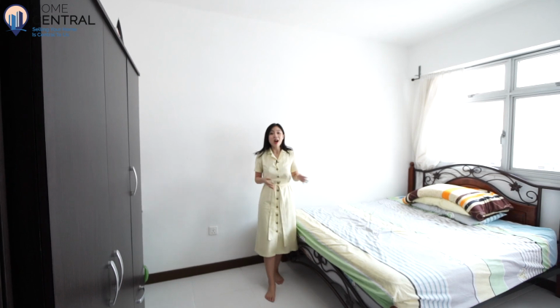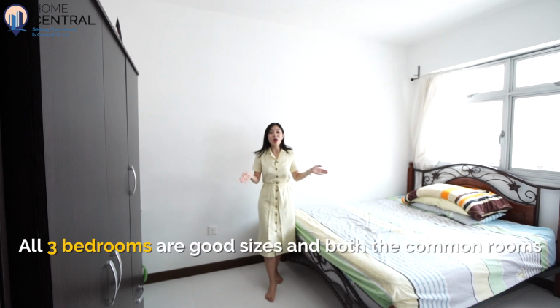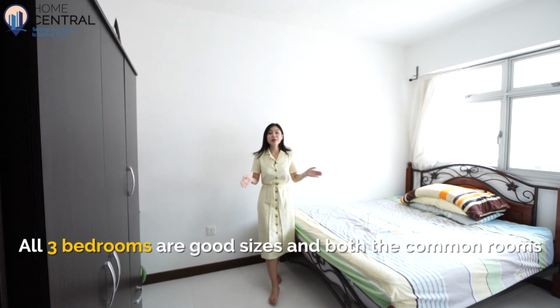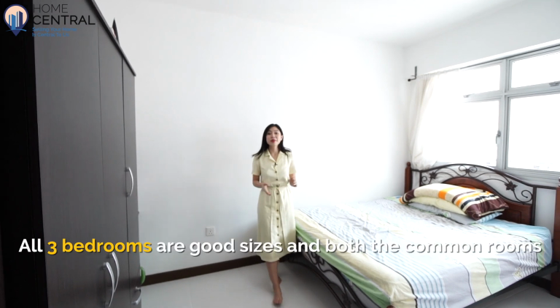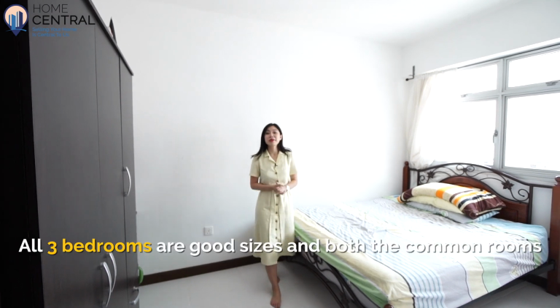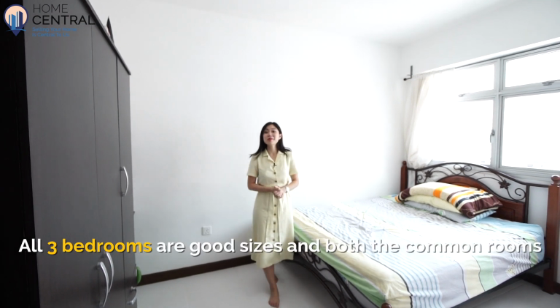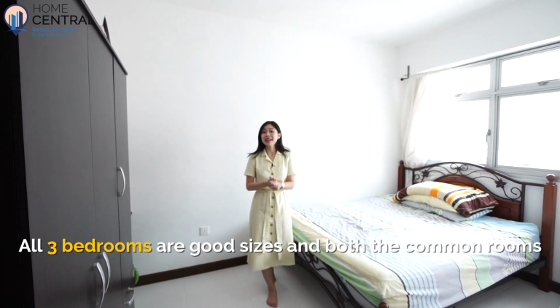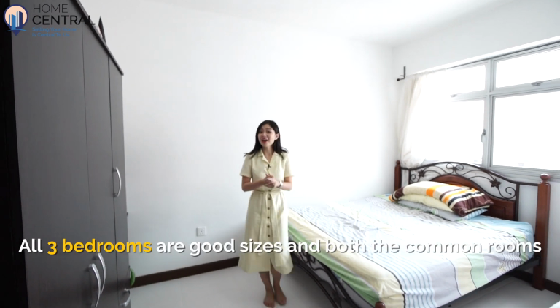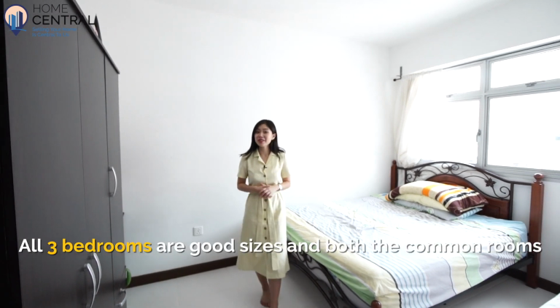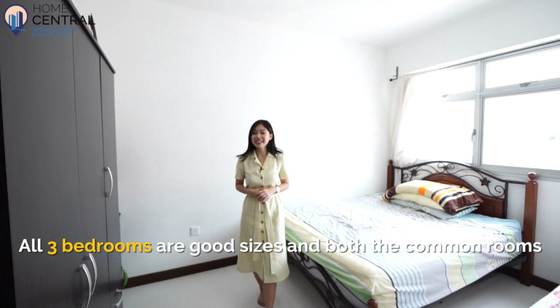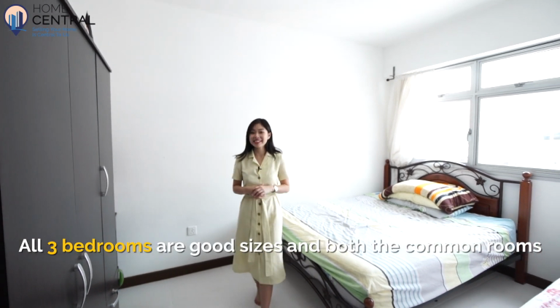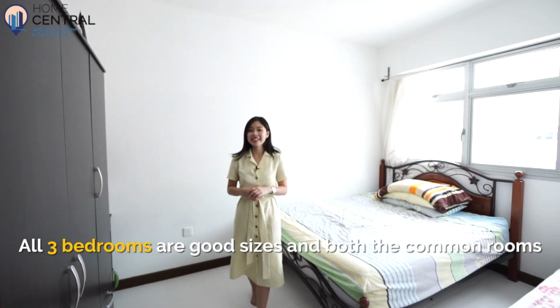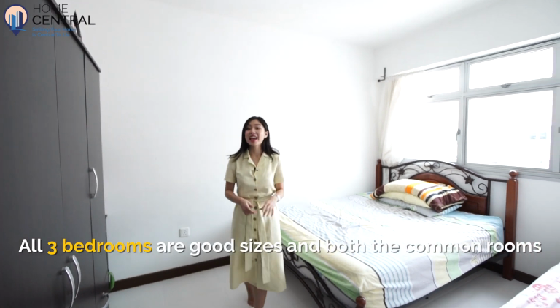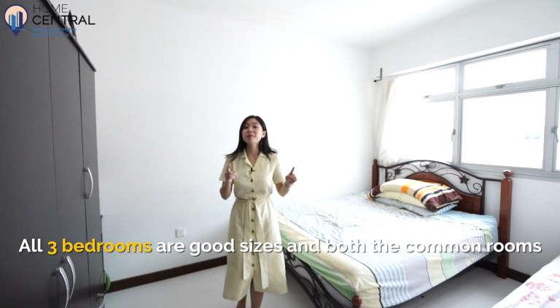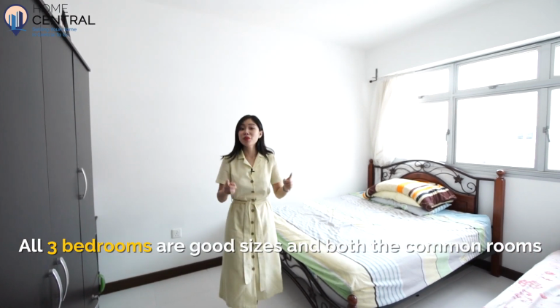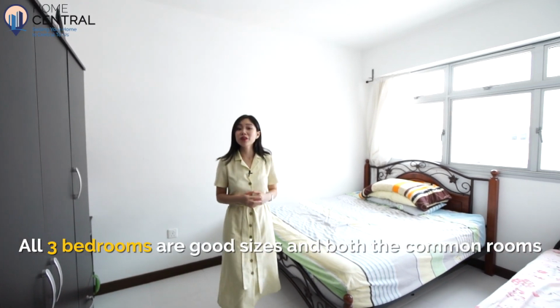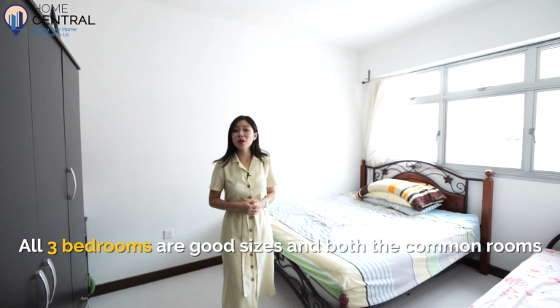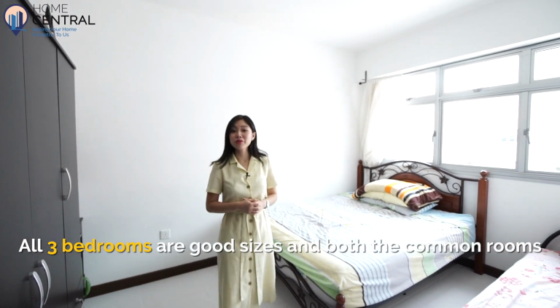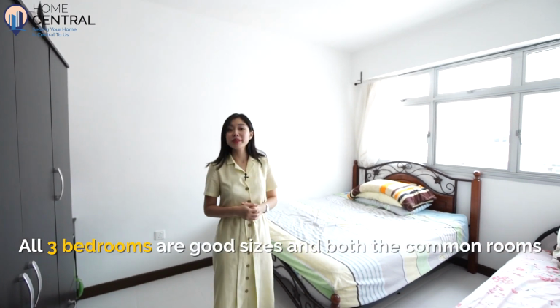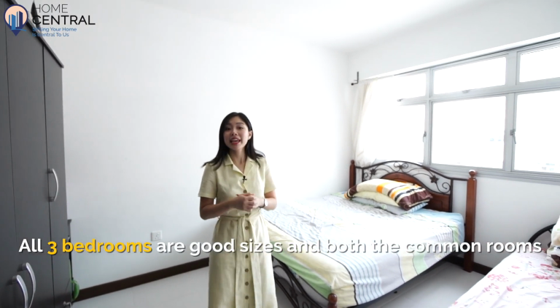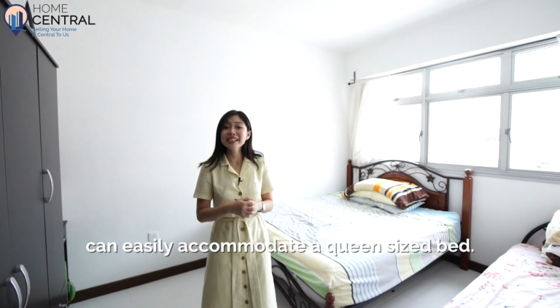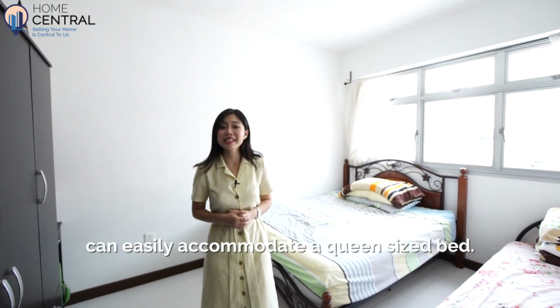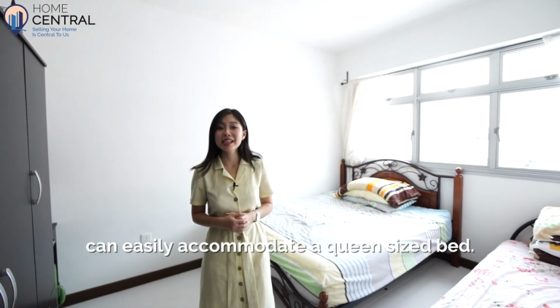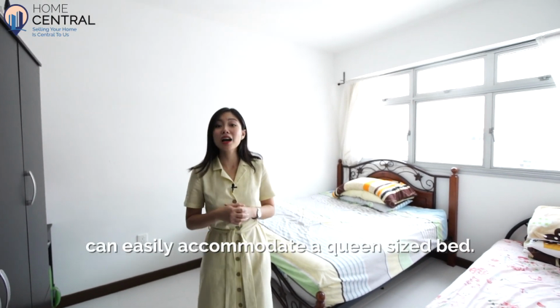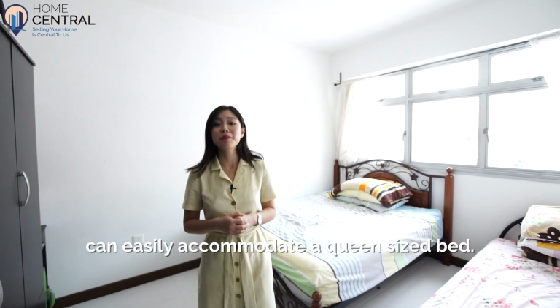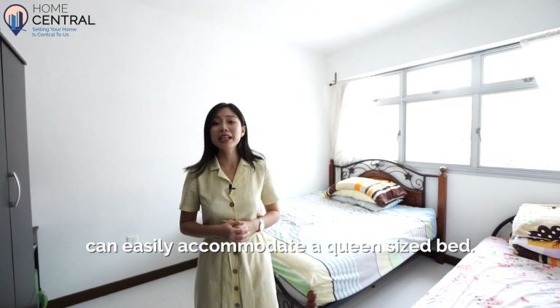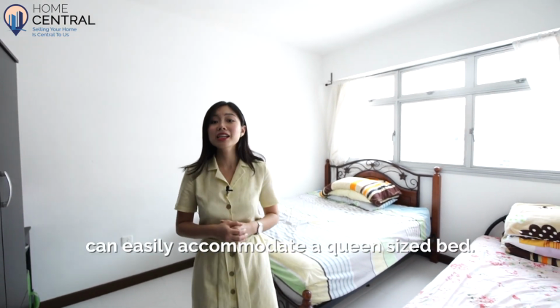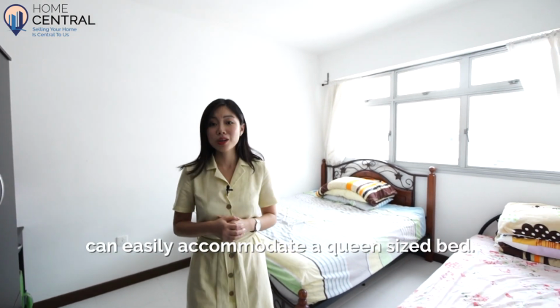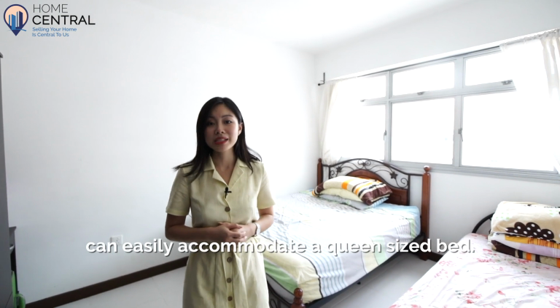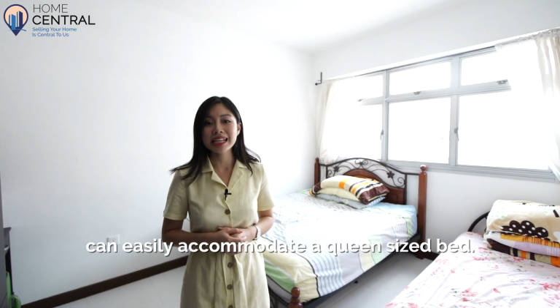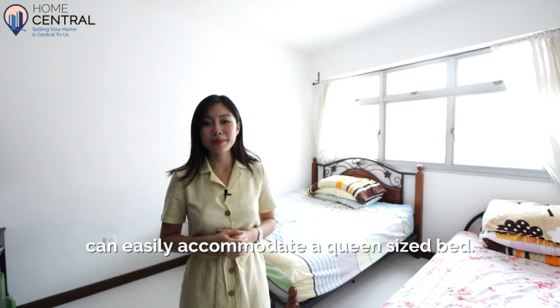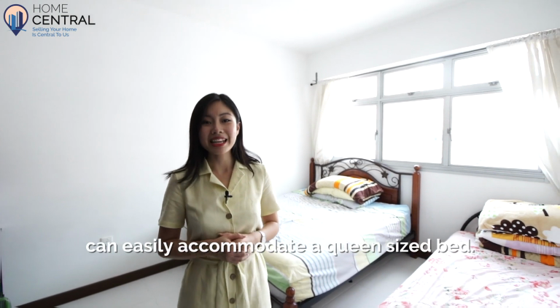All three bedrooms are good sizes and both the common rooms can easily accommodate a queen-size bed.